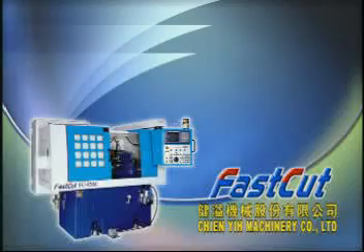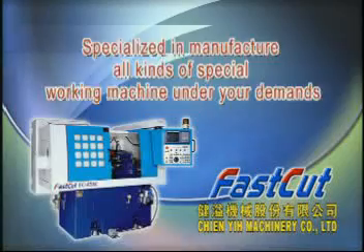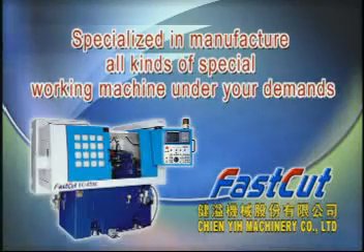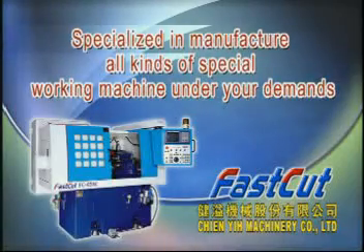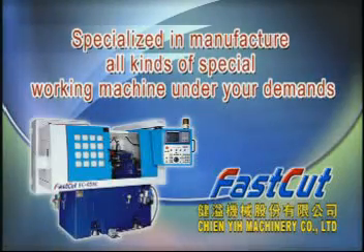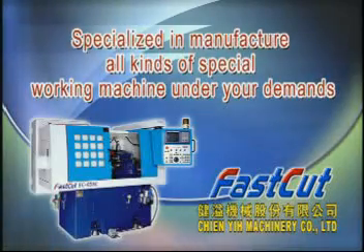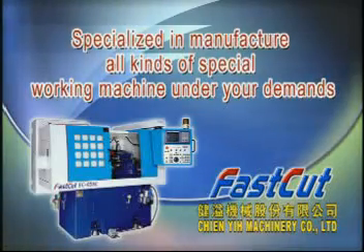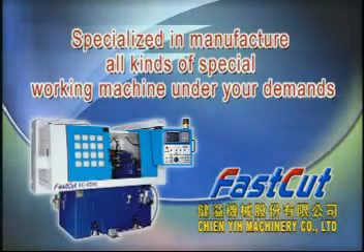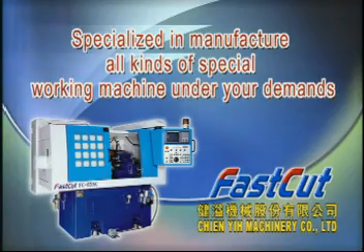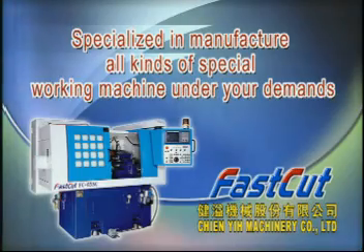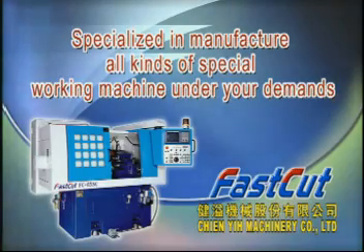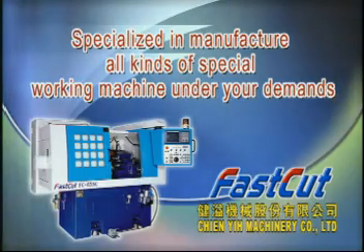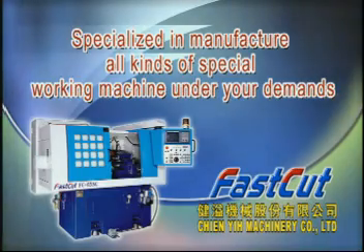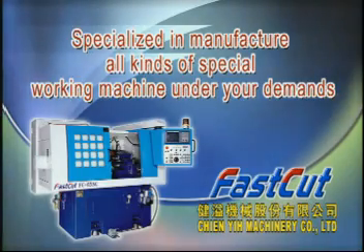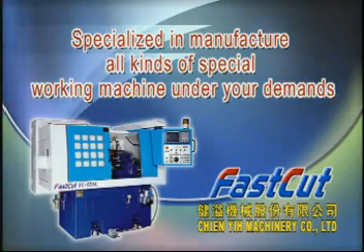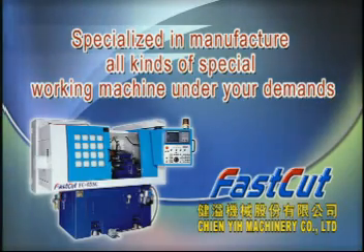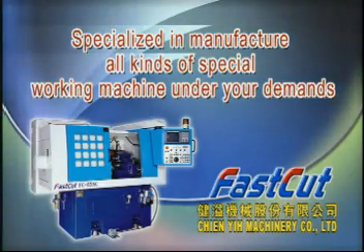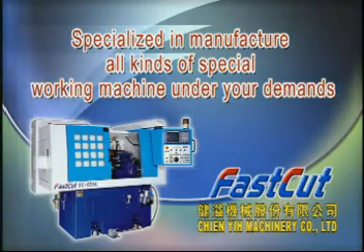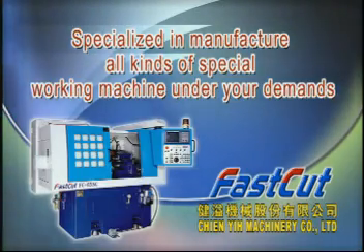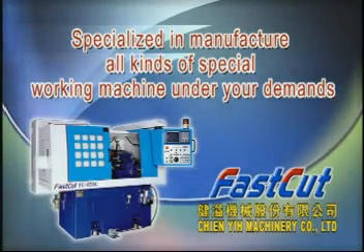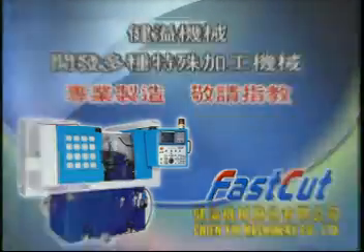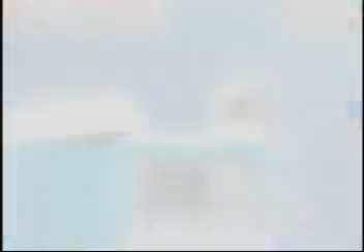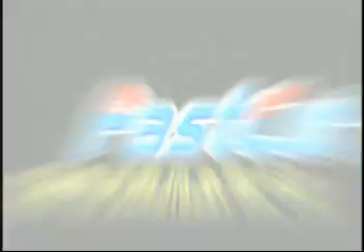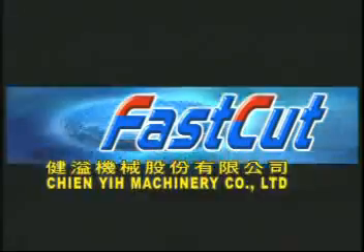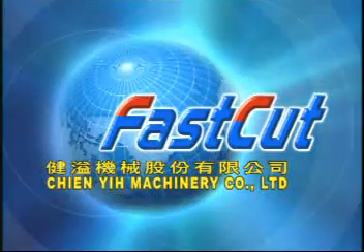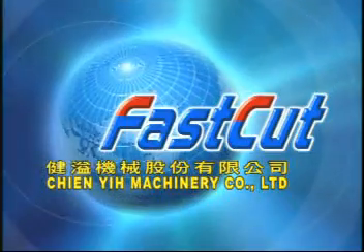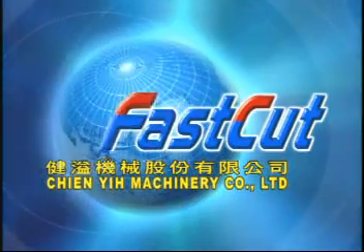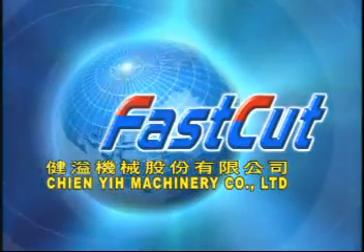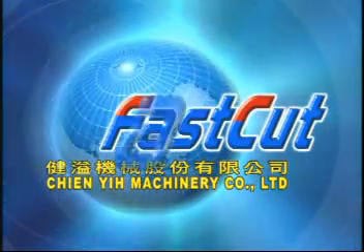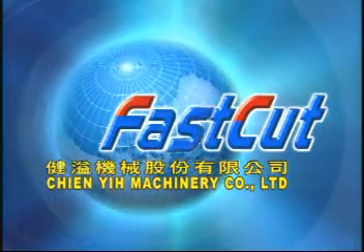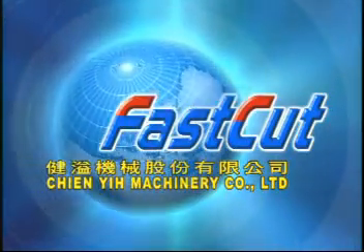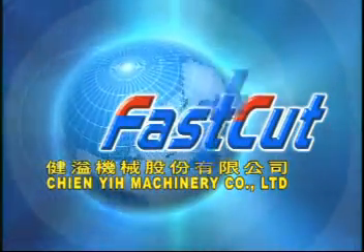Welcome your request and drawing for sample test. To be continued.